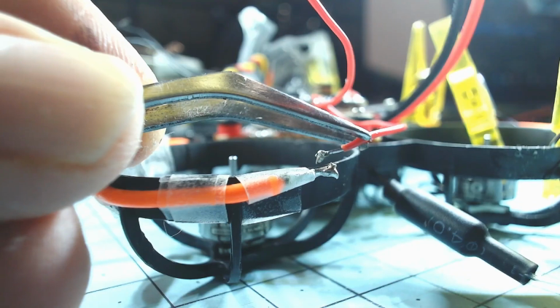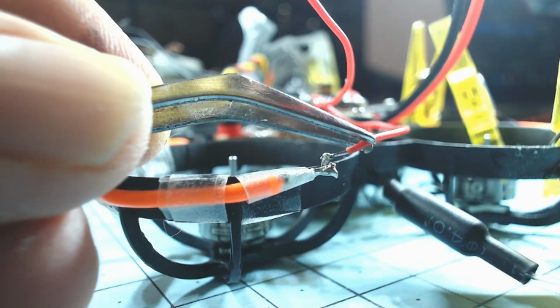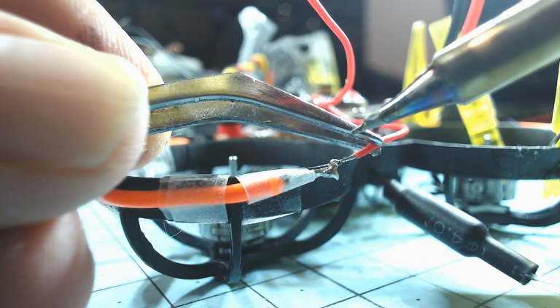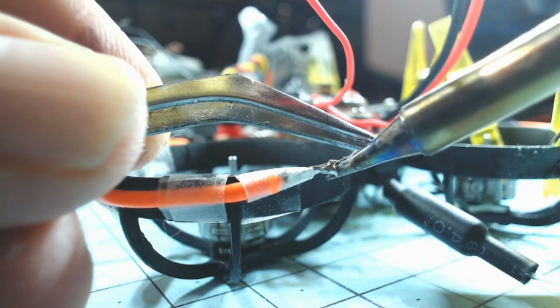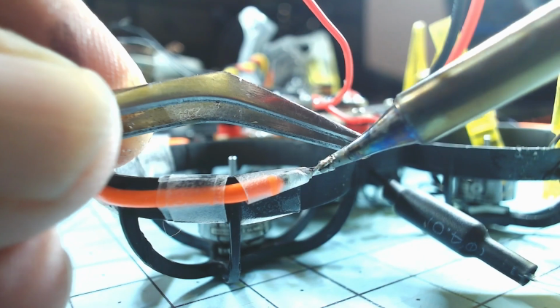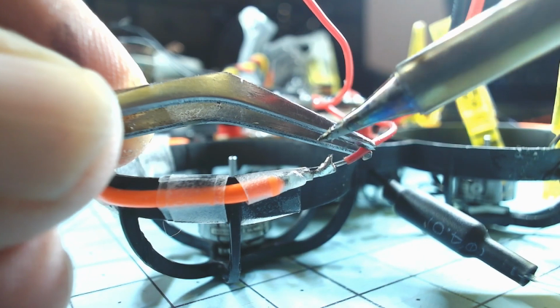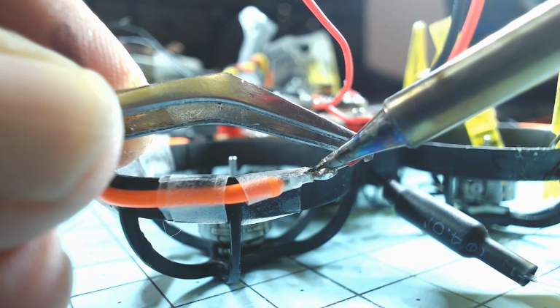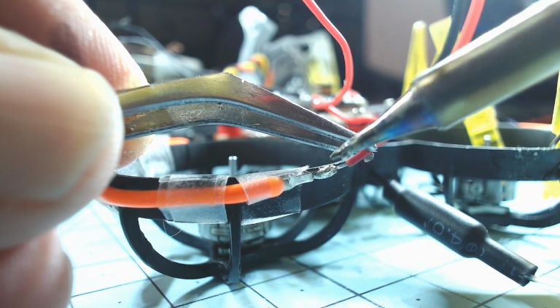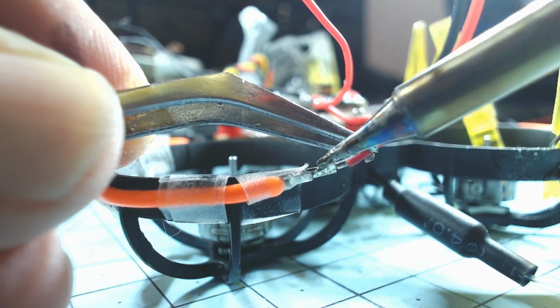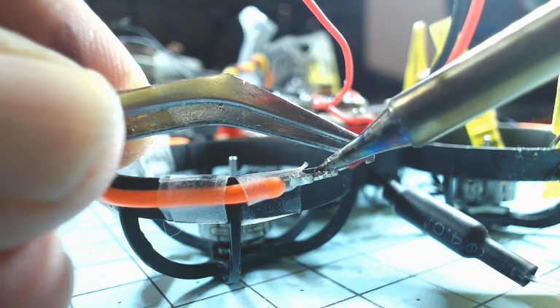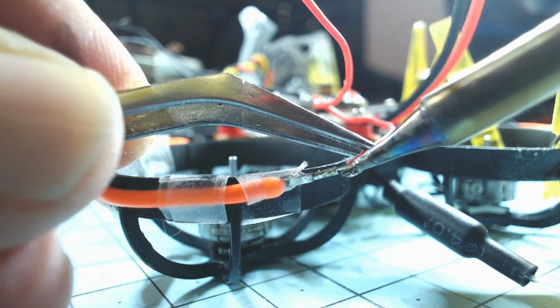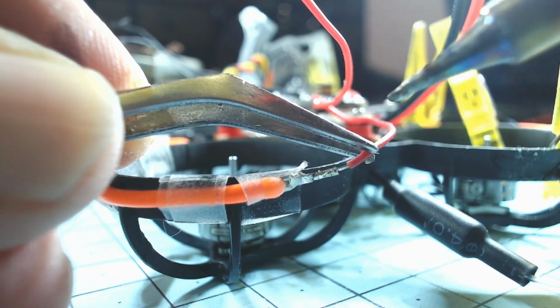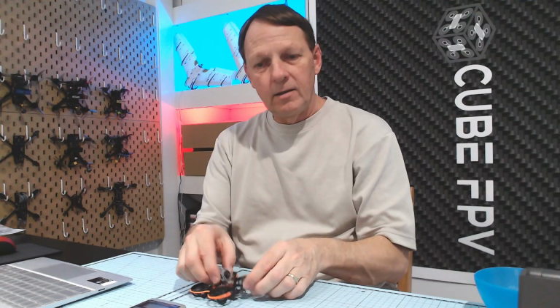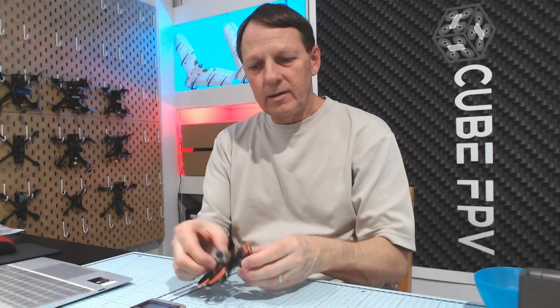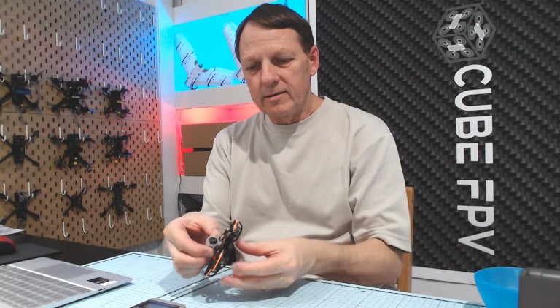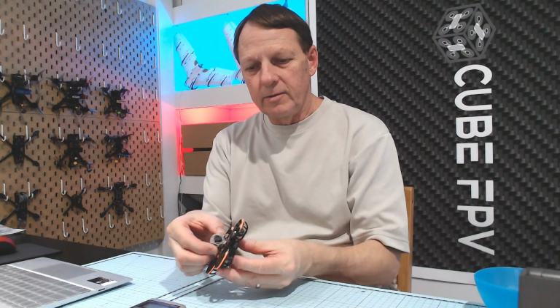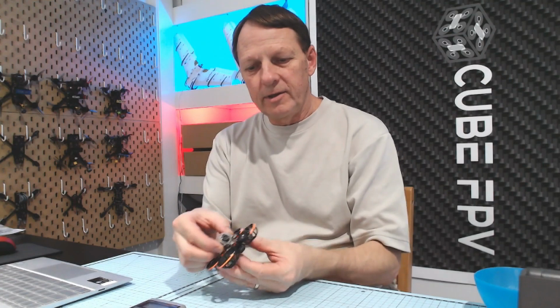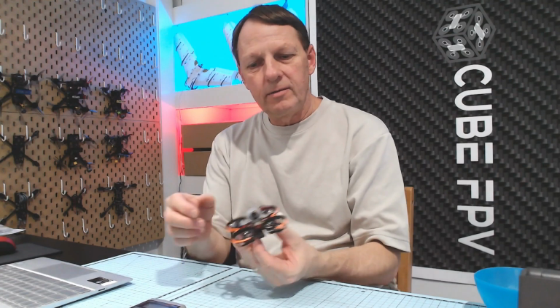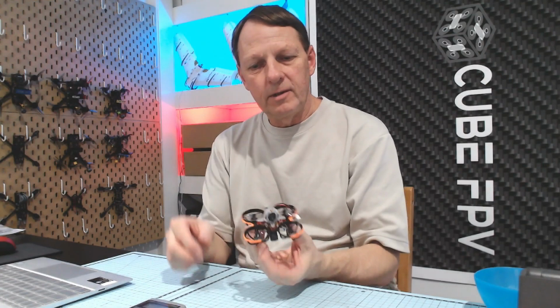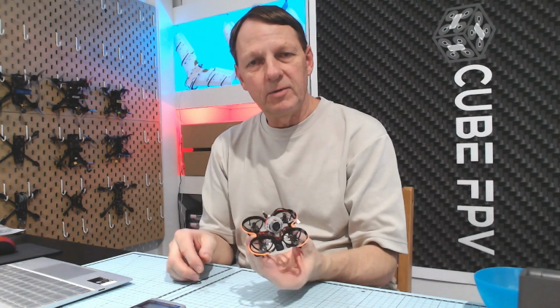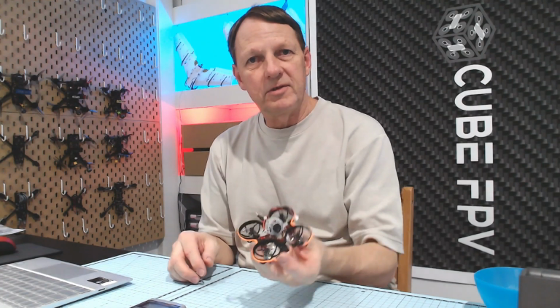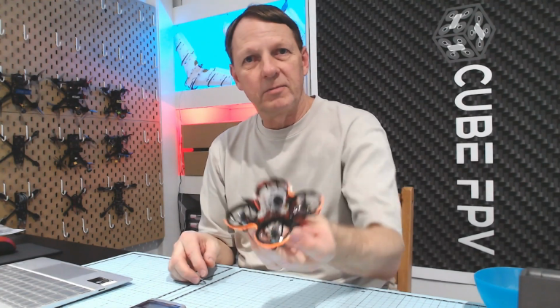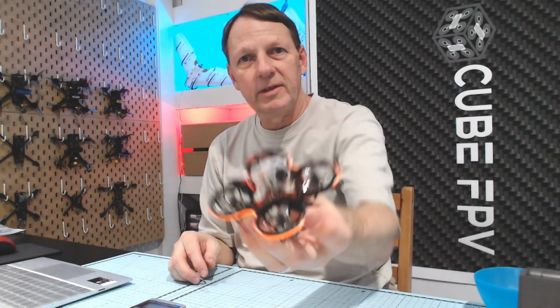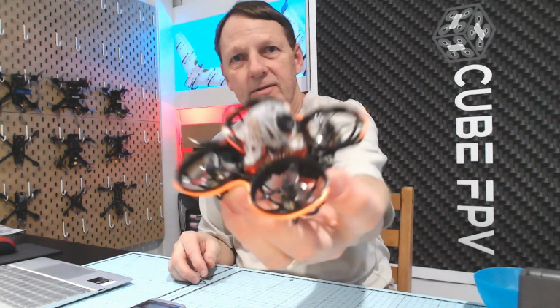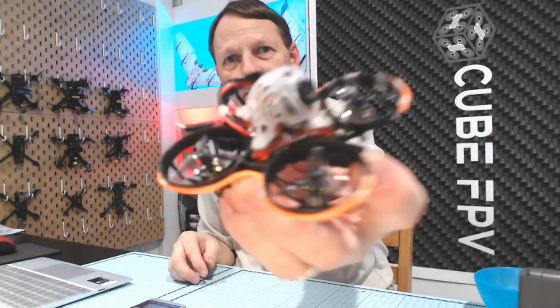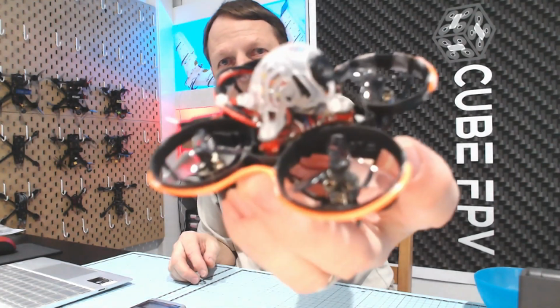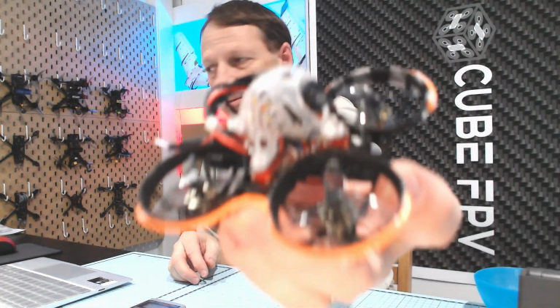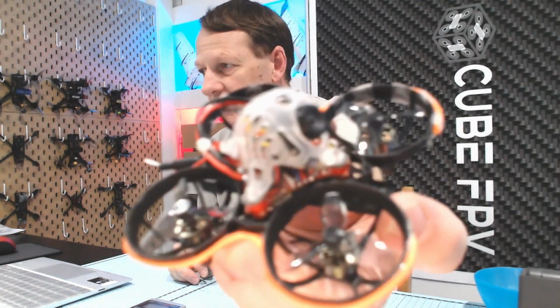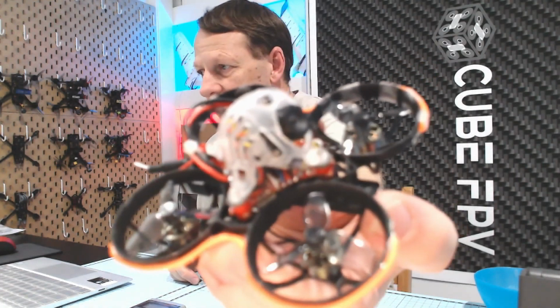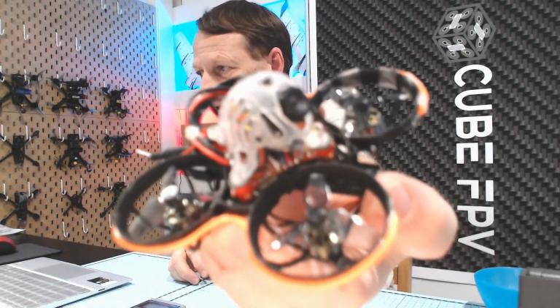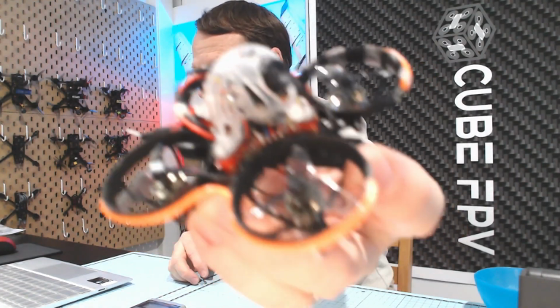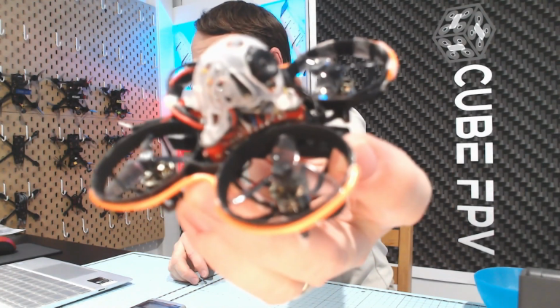Solder the trace wires to the LEDs and the build is completed. Let's have a close-up look.